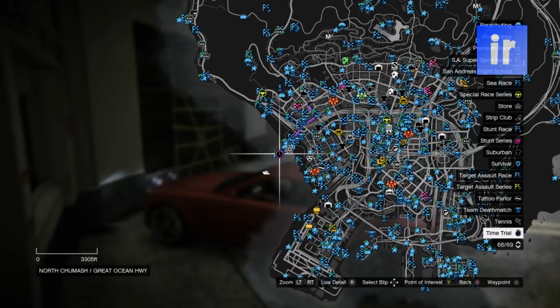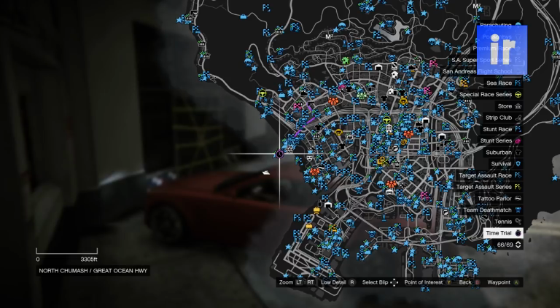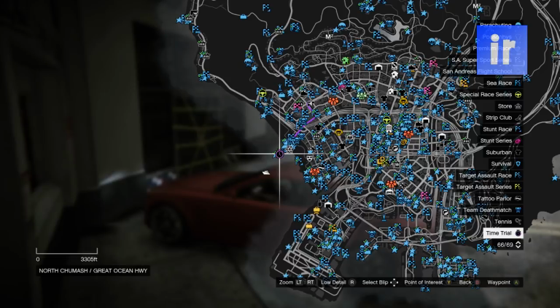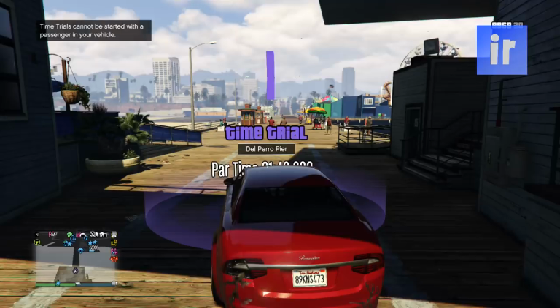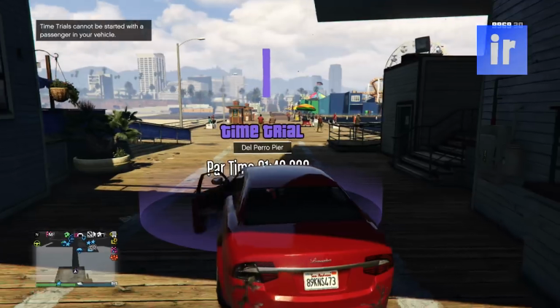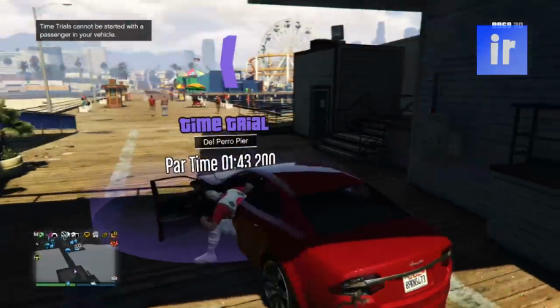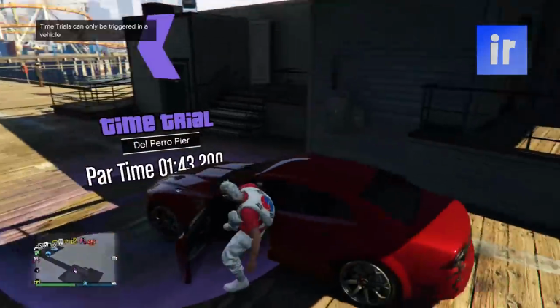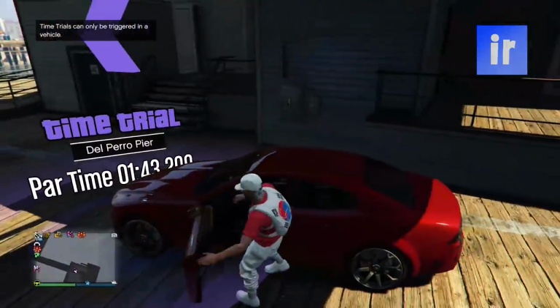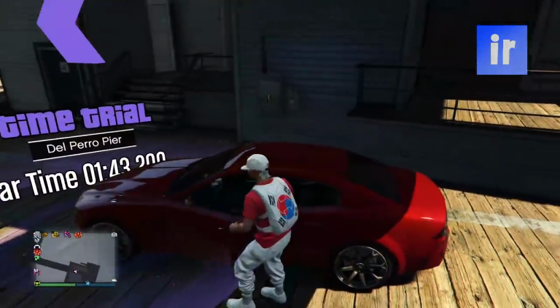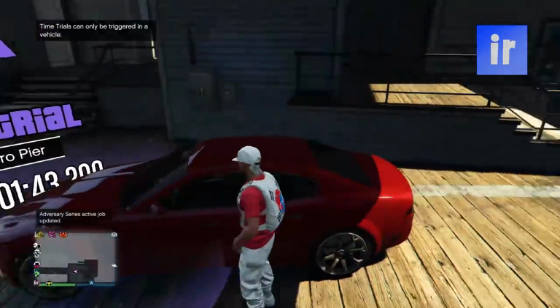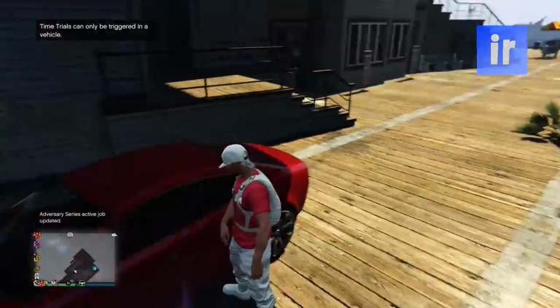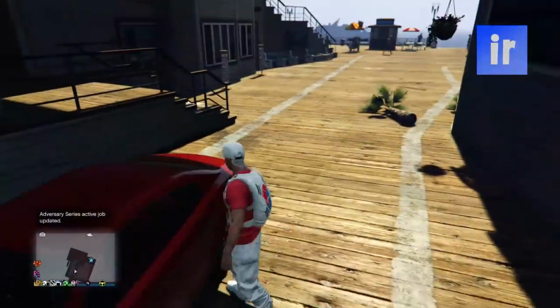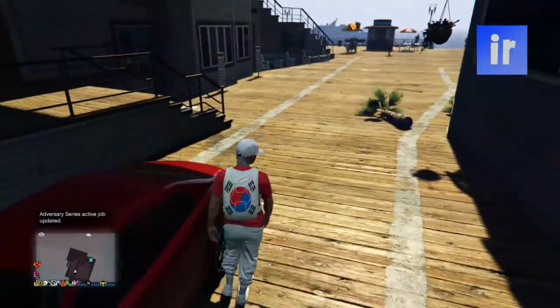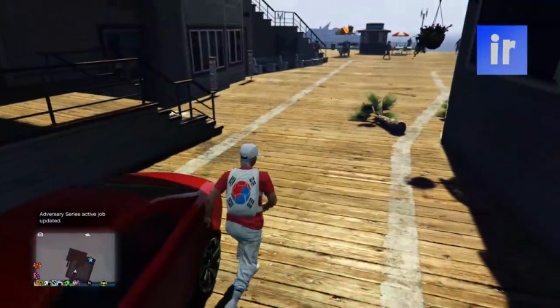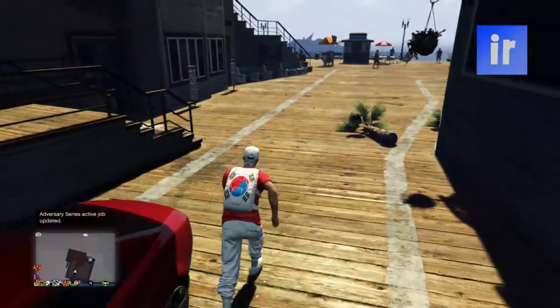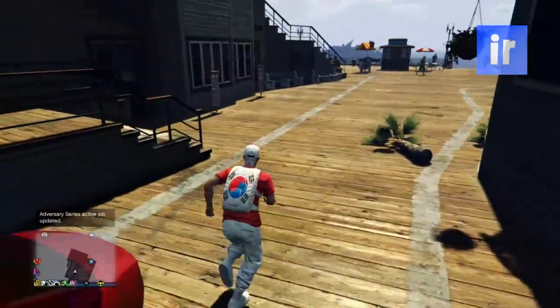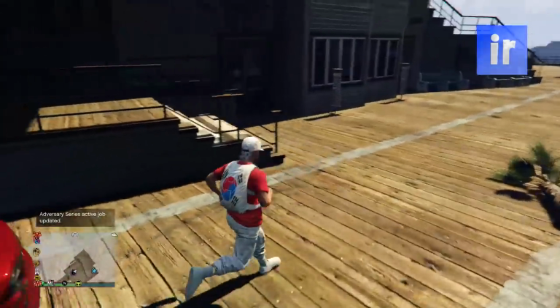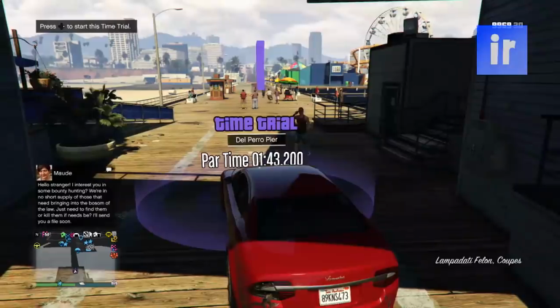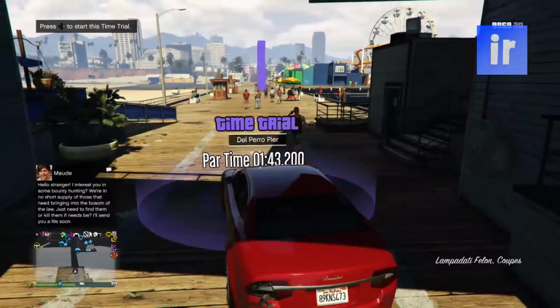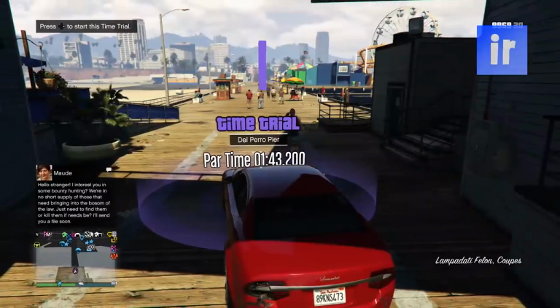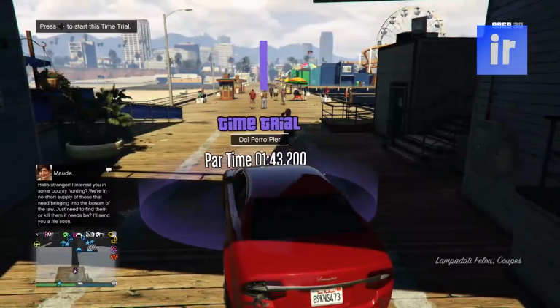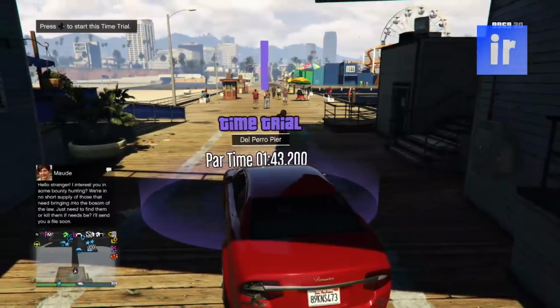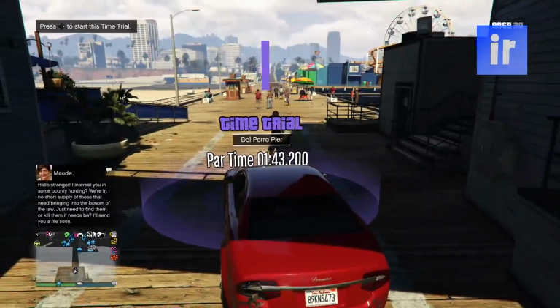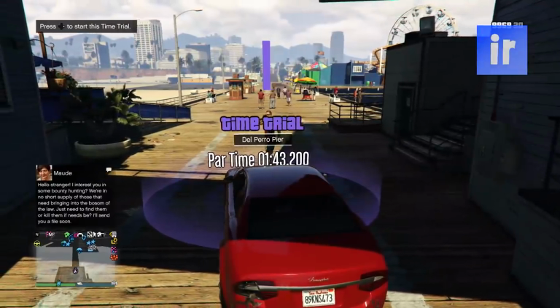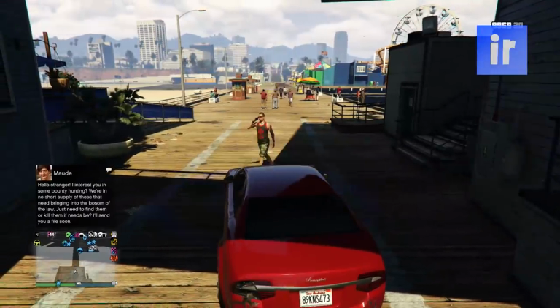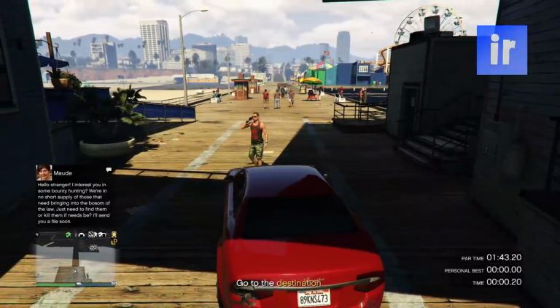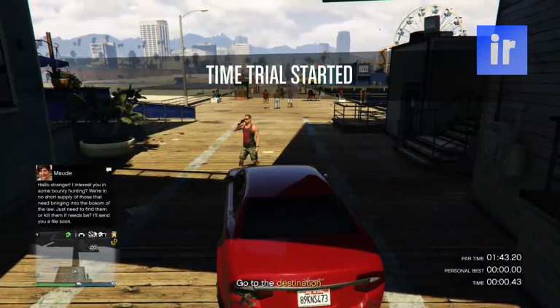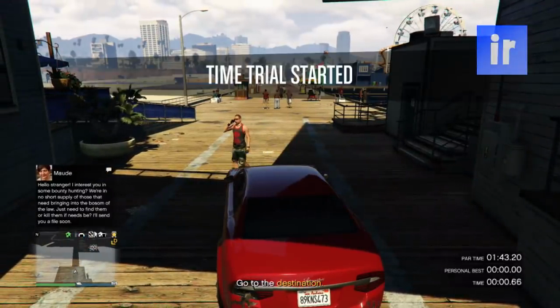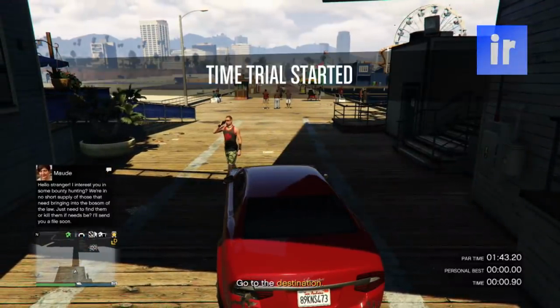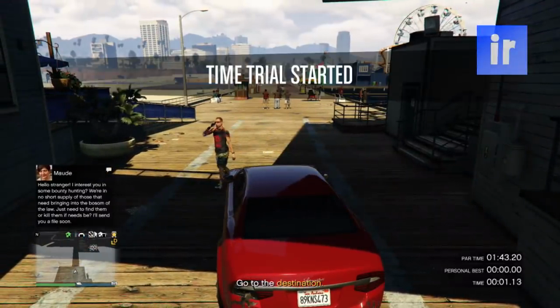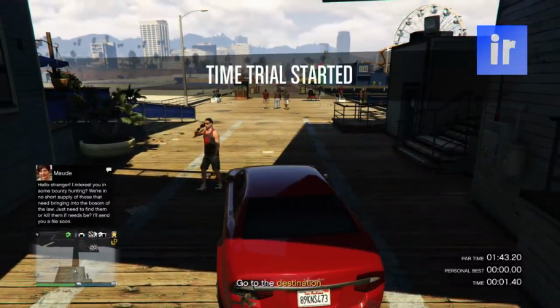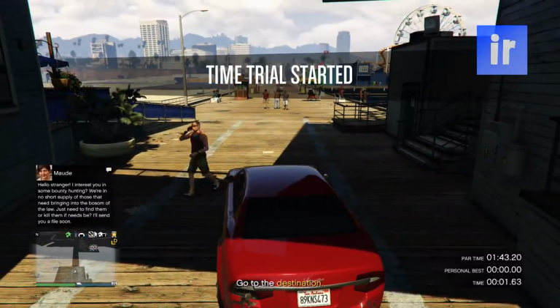Now put on a parachute, then drive over the time trial circle and start the time trial. Then hold down on the d-pad and pick any single player.